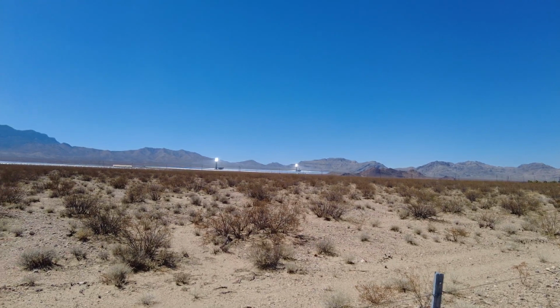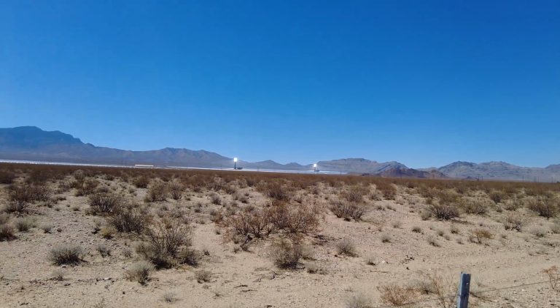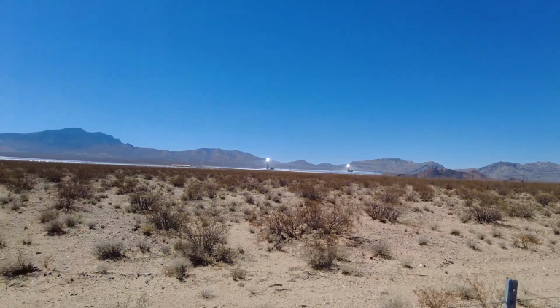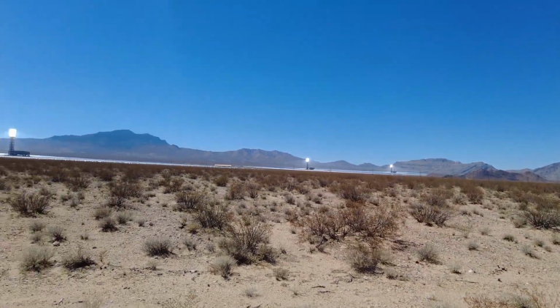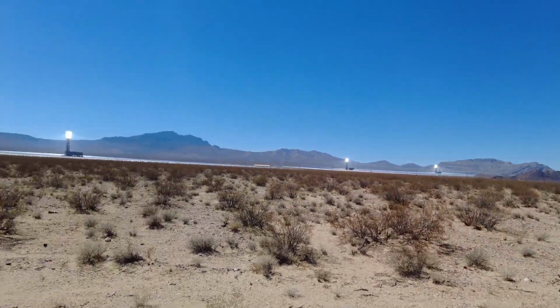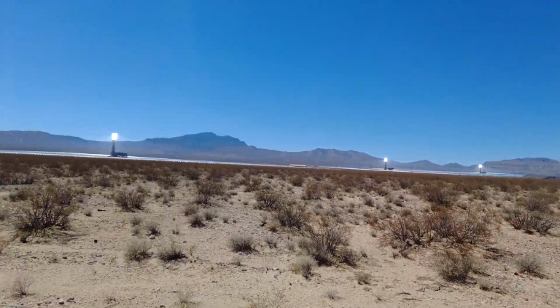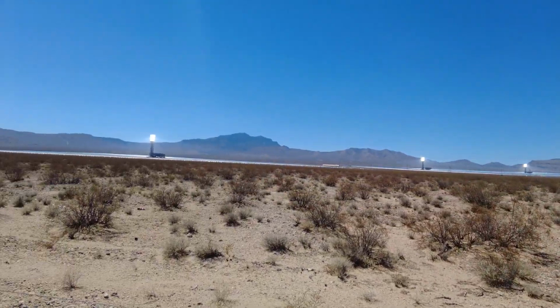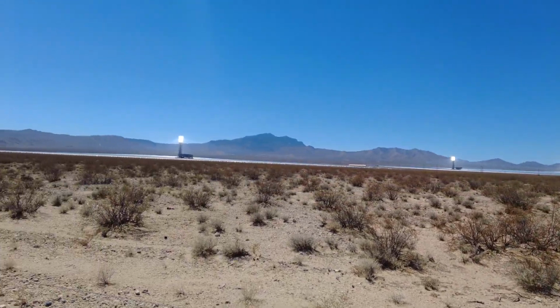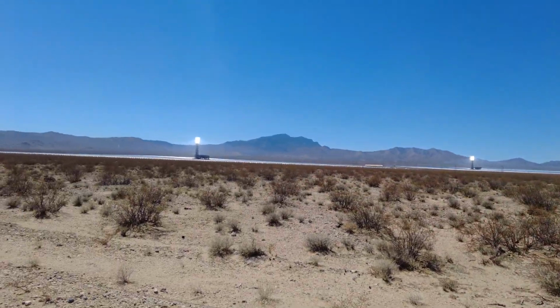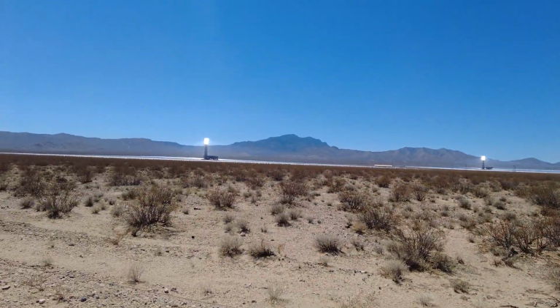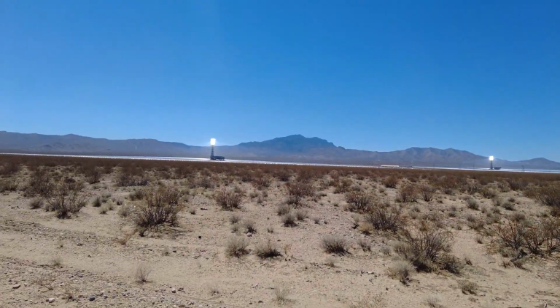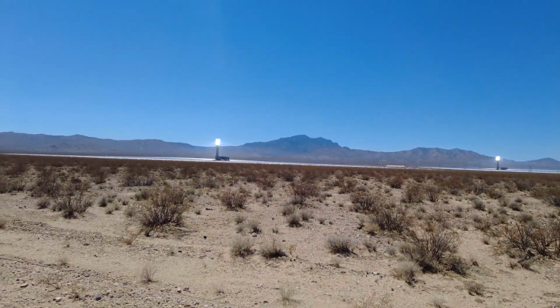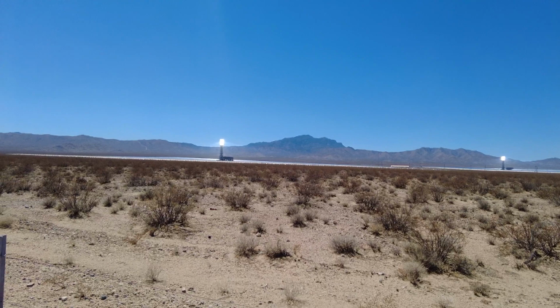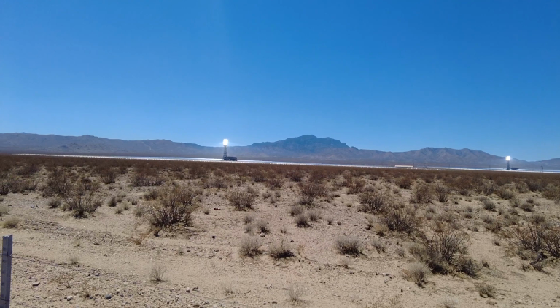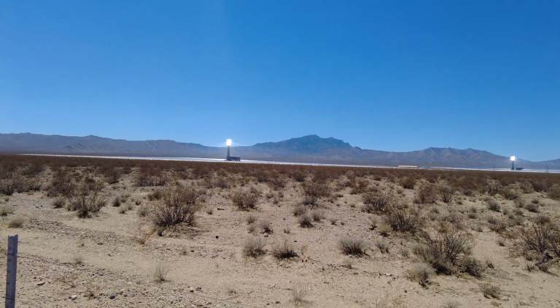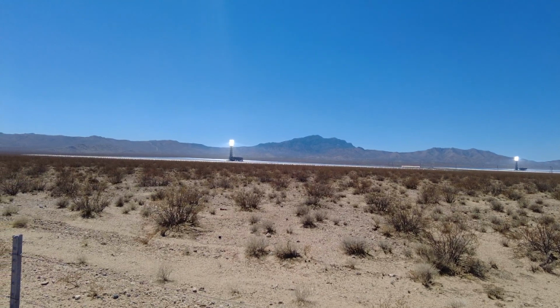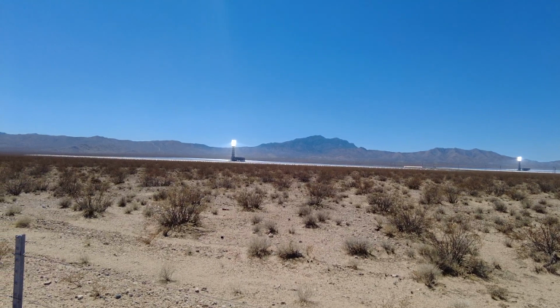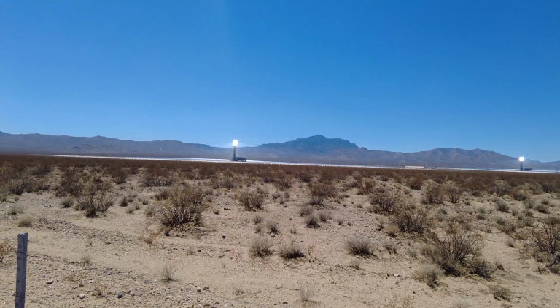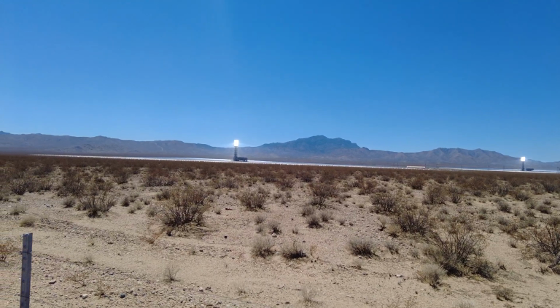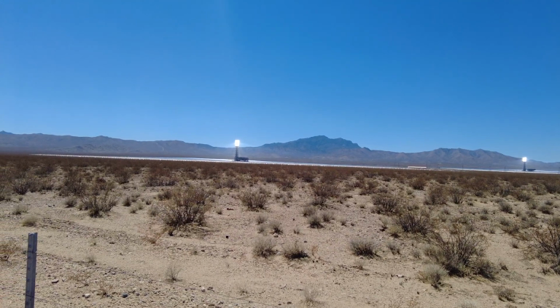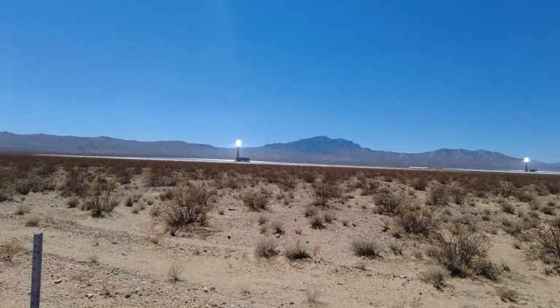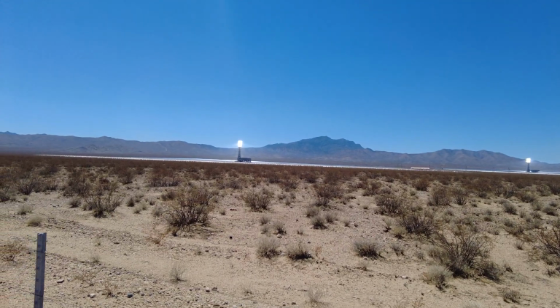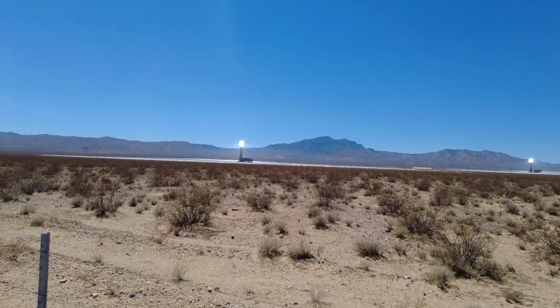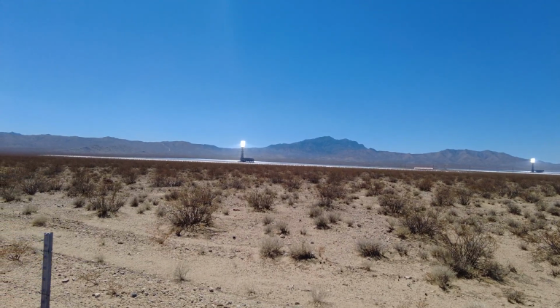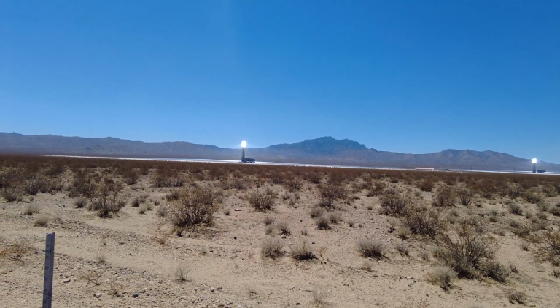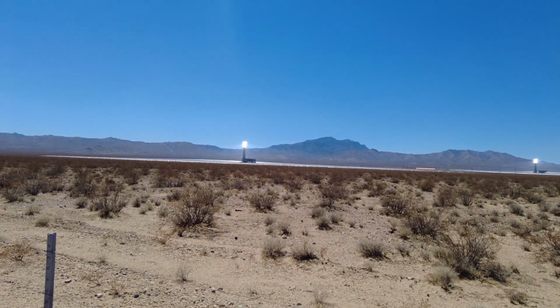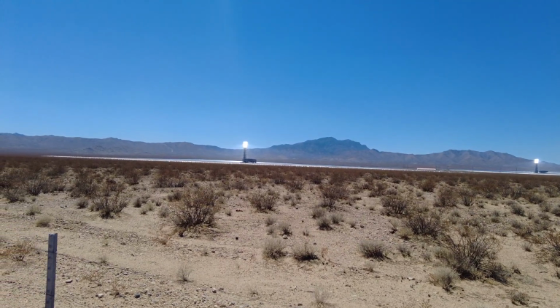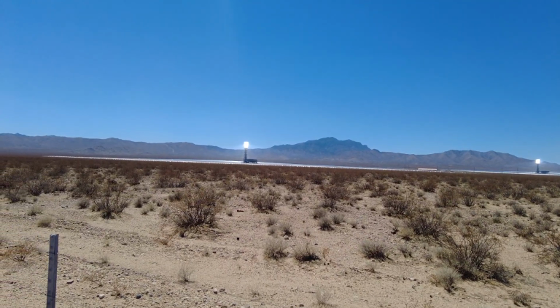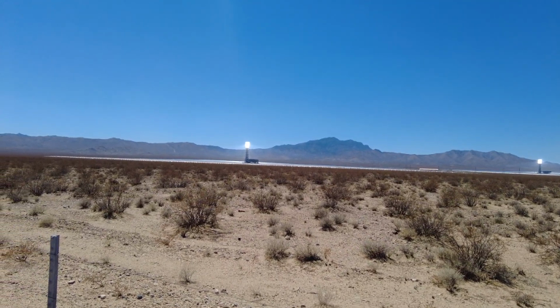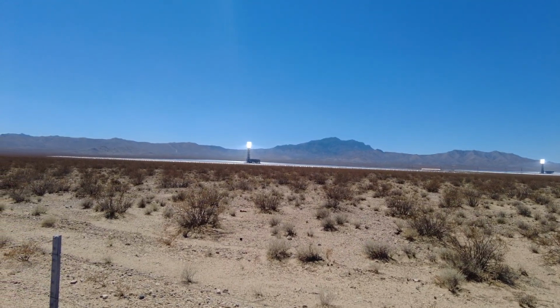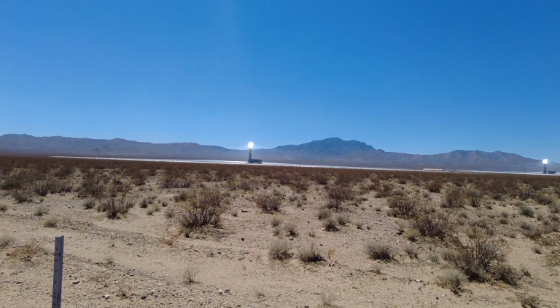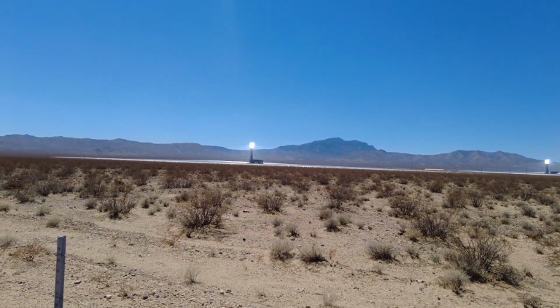It cost 2.2 billion dollars to build this place, and about 1.6 billion of that was provided by the government.